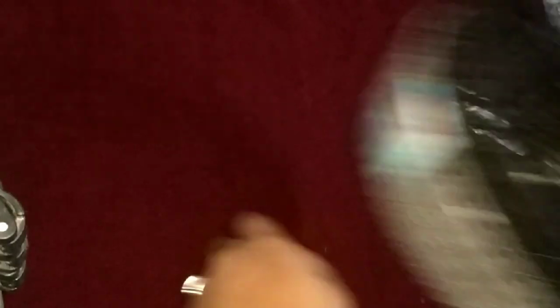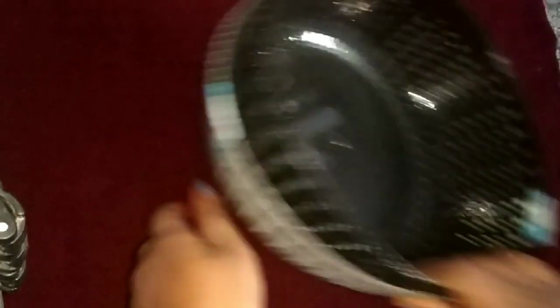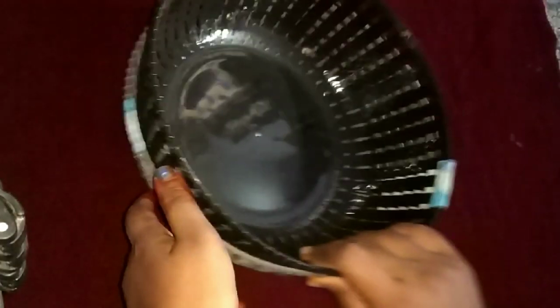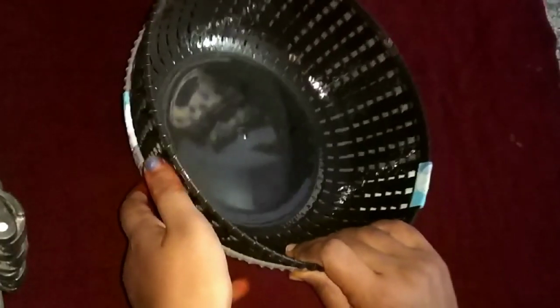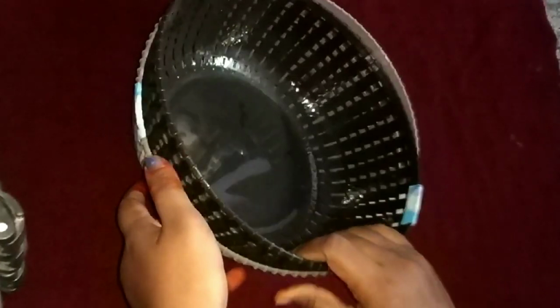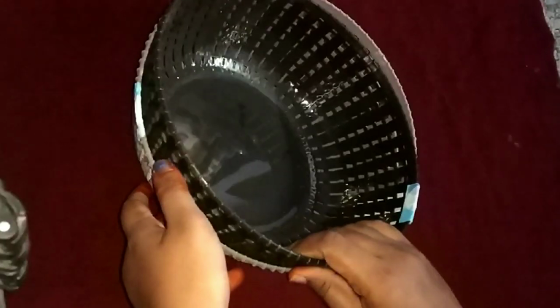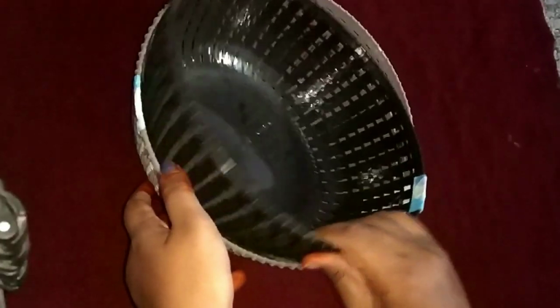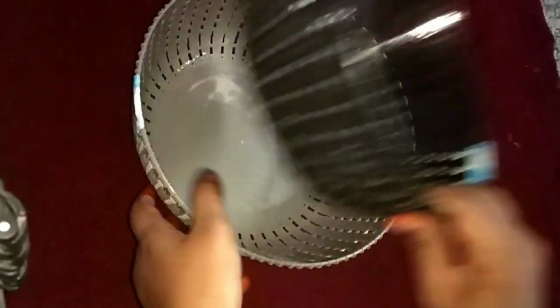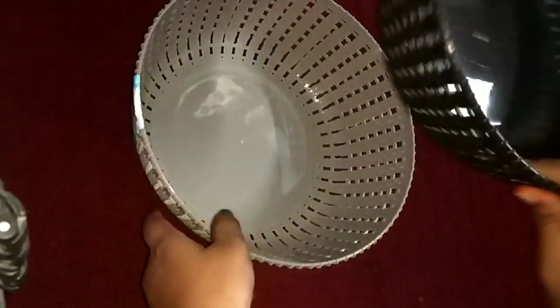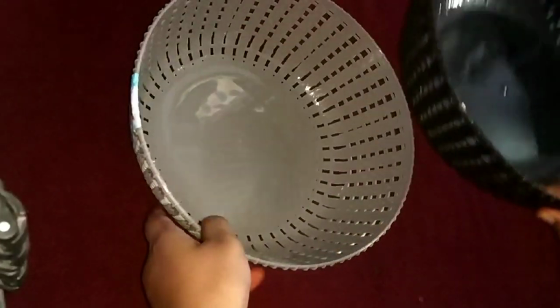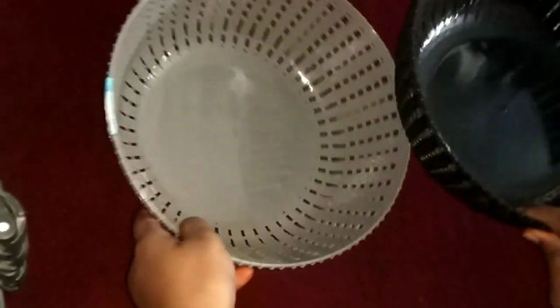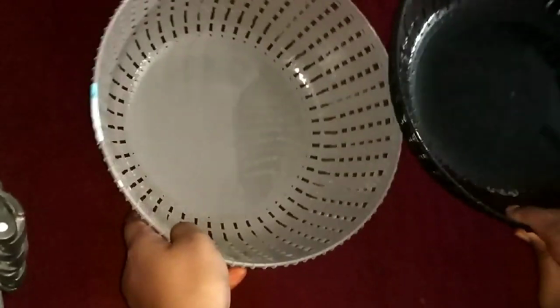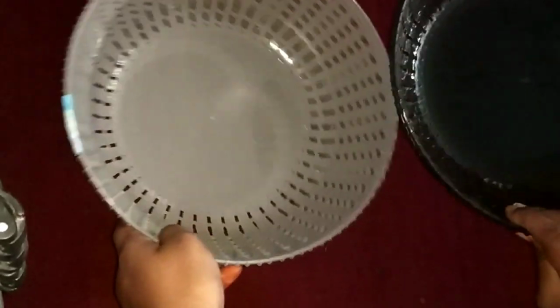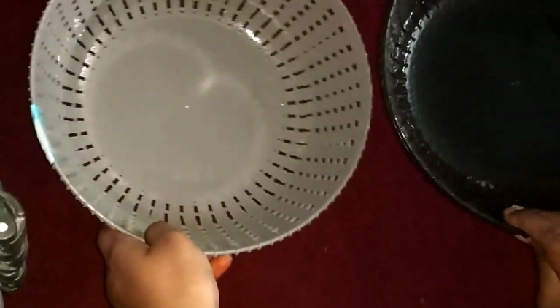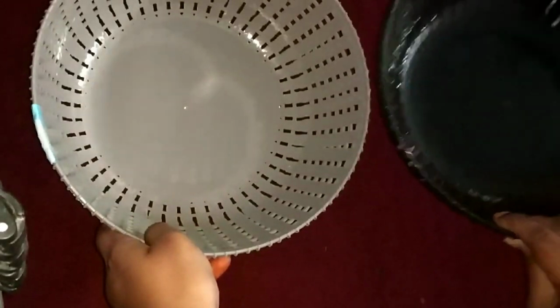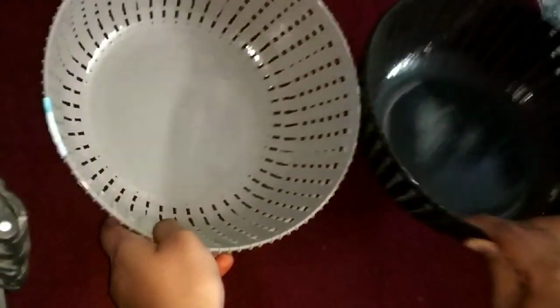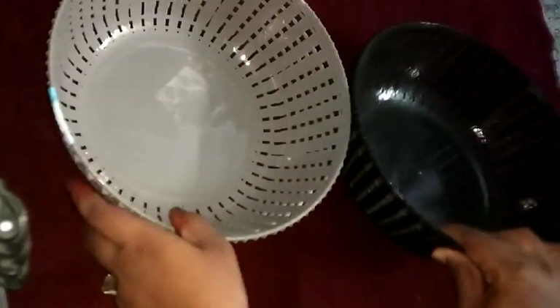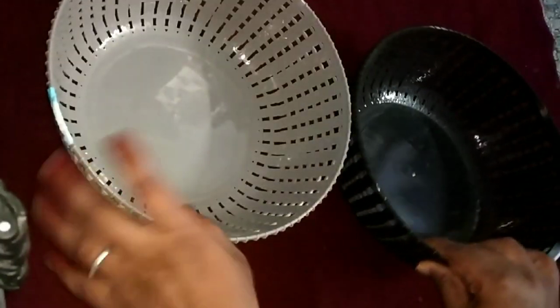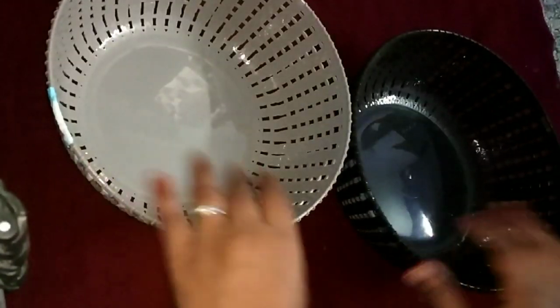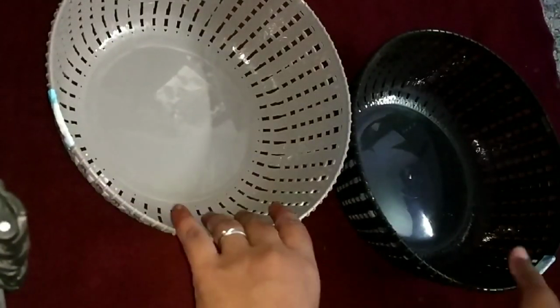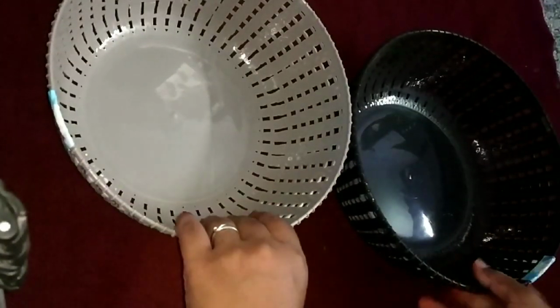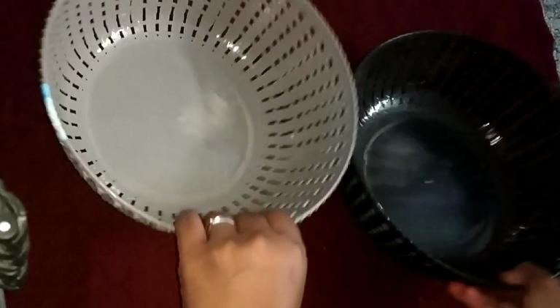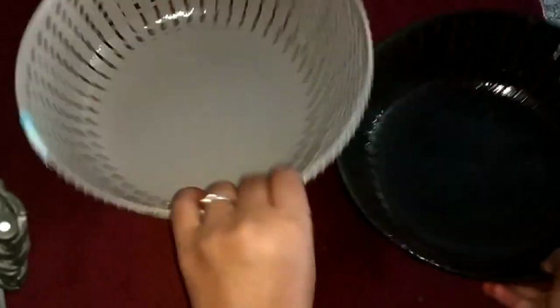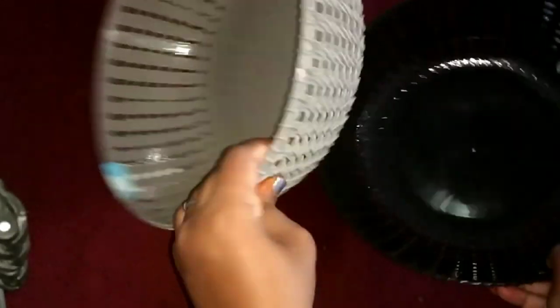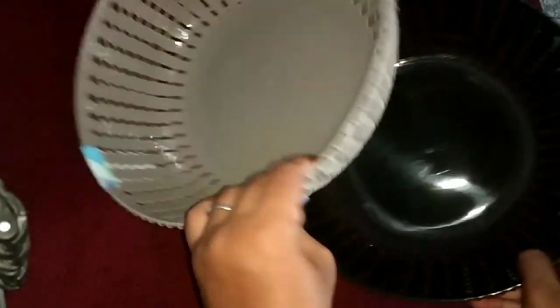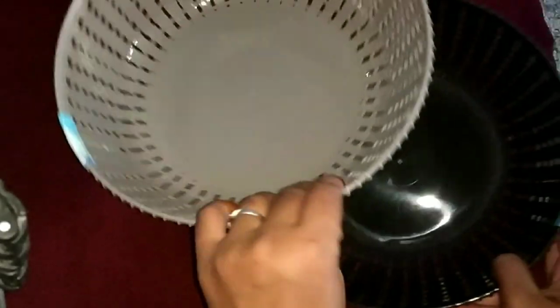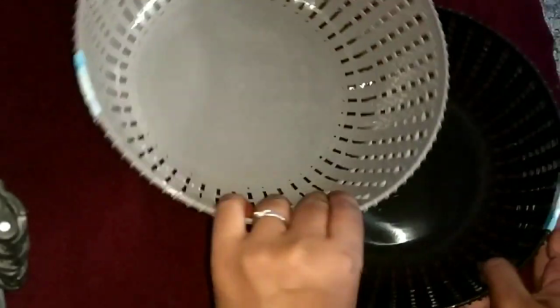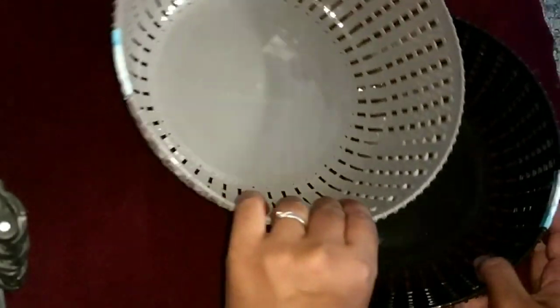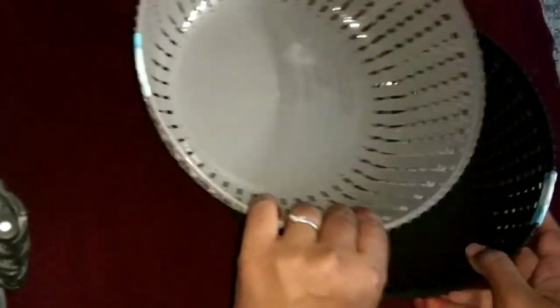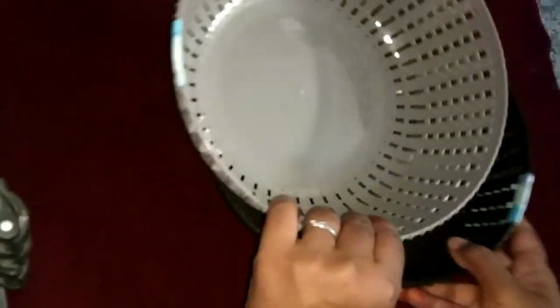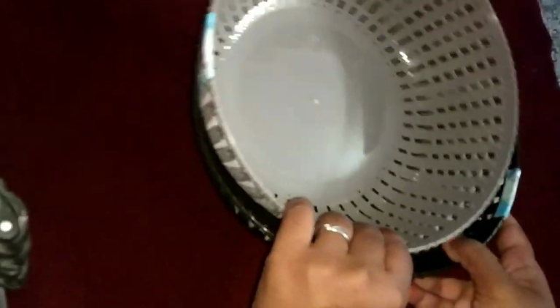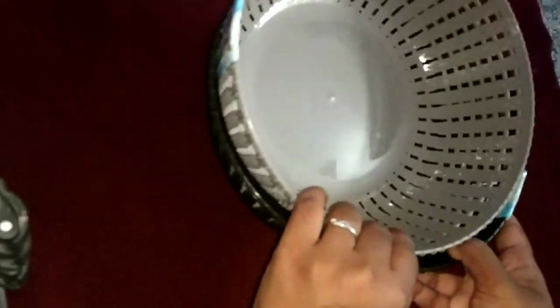The next product is a basket. We are going to store the fruits and vegetables in it.